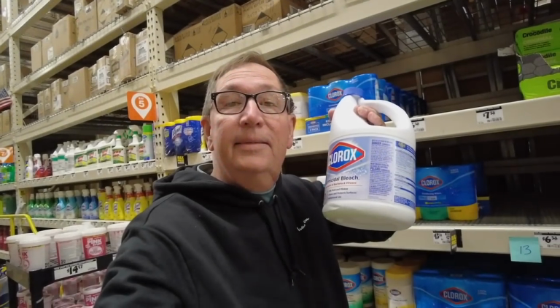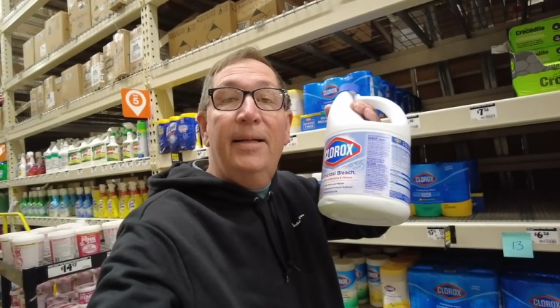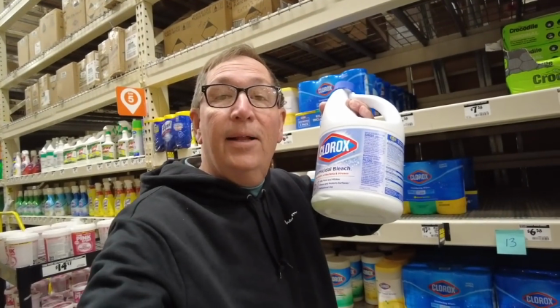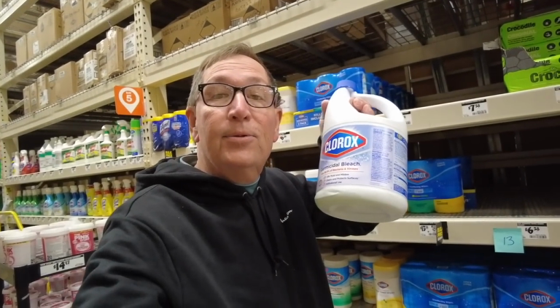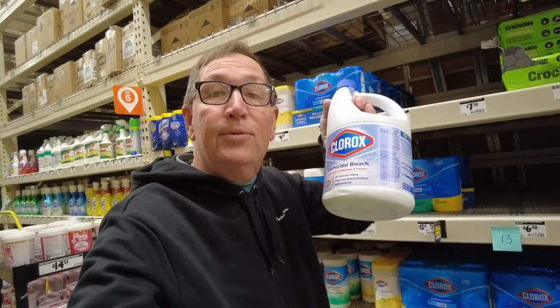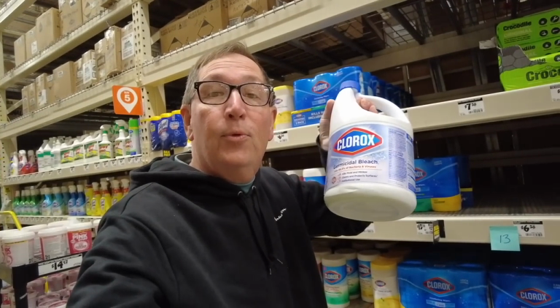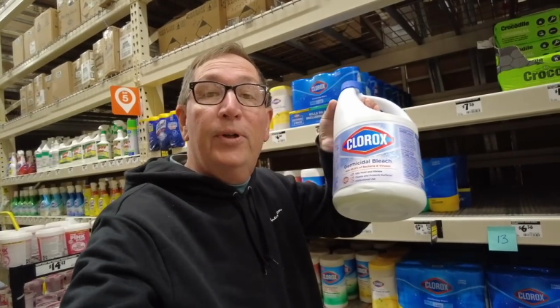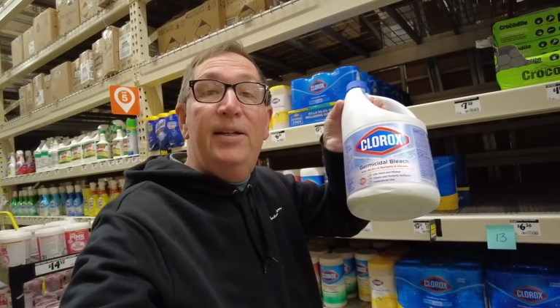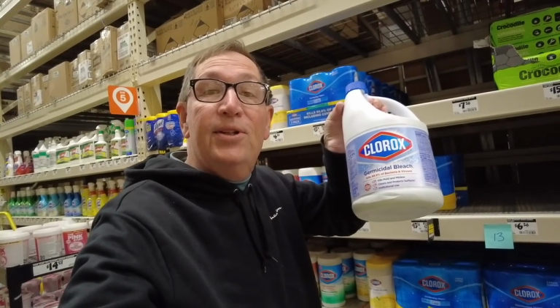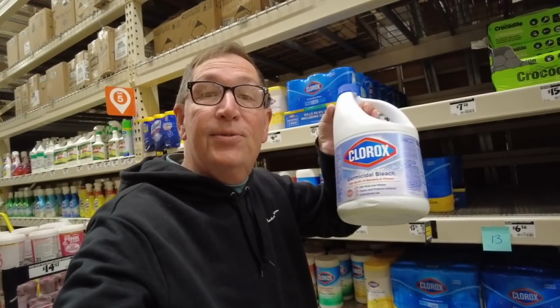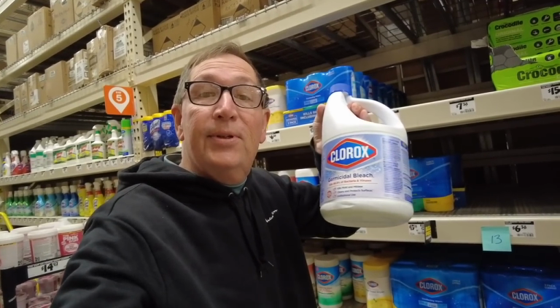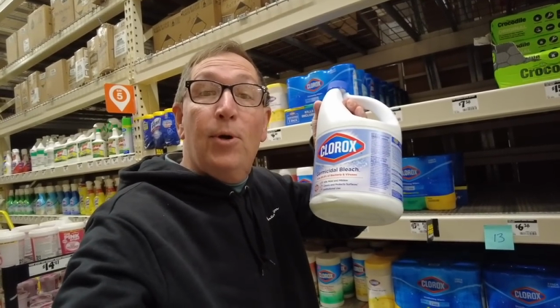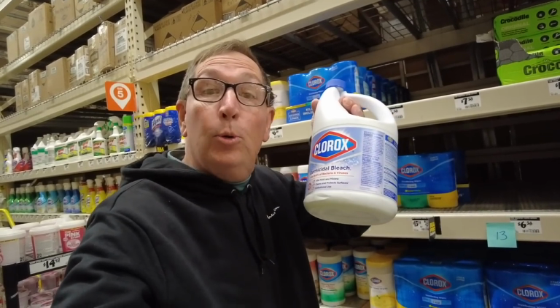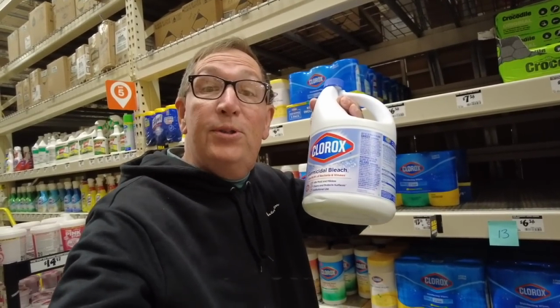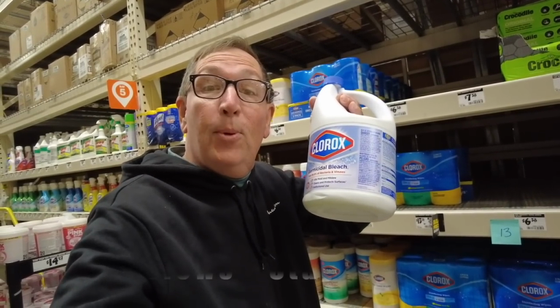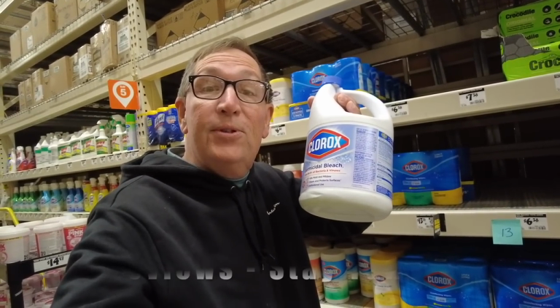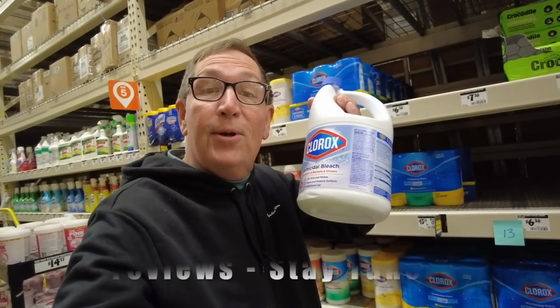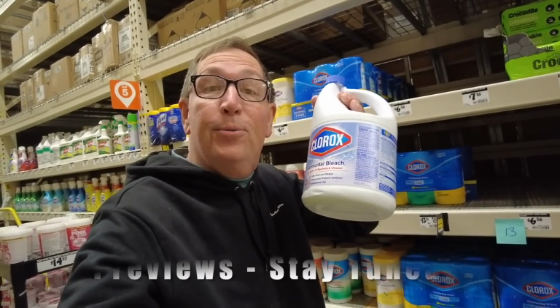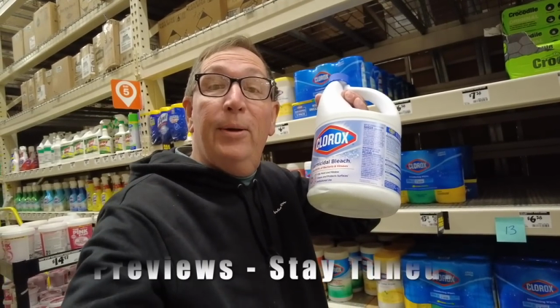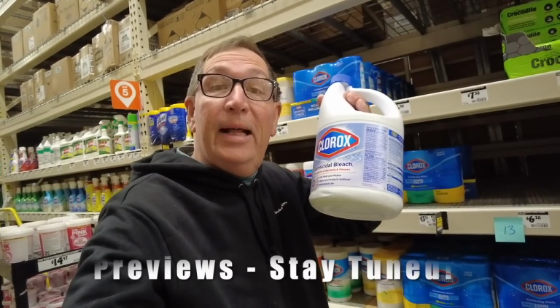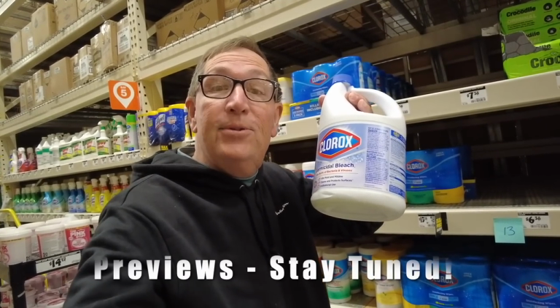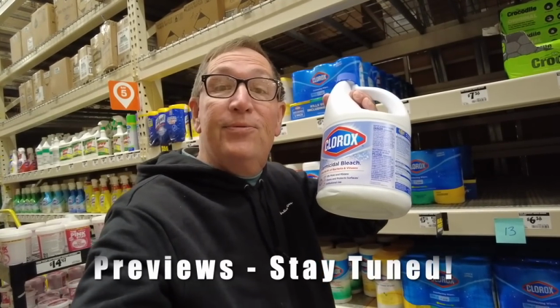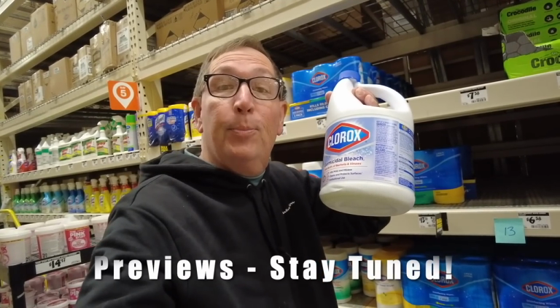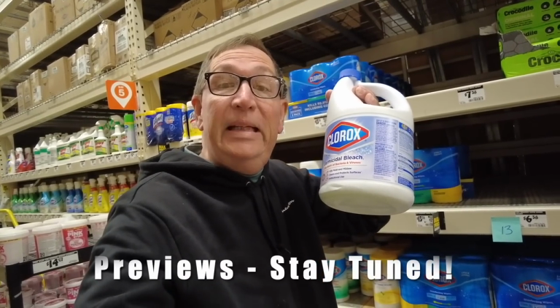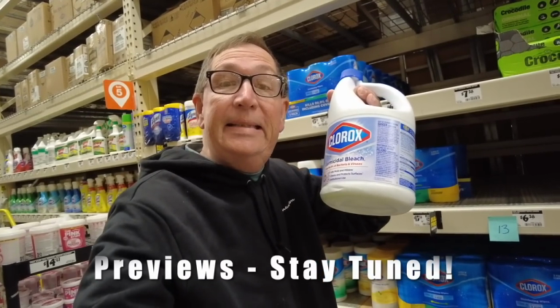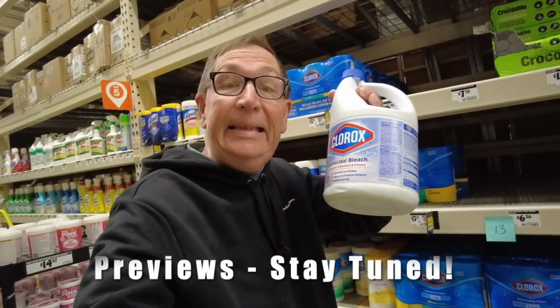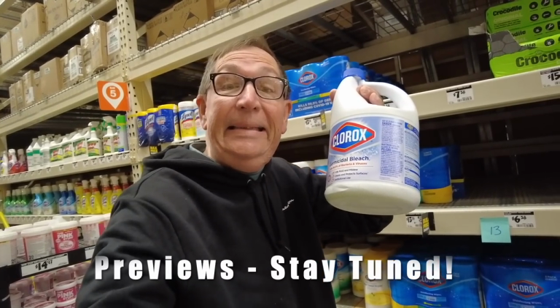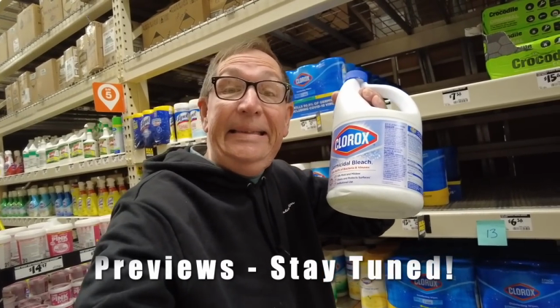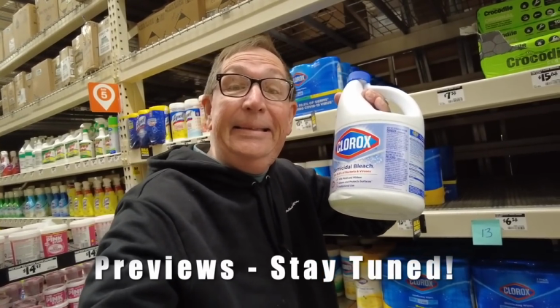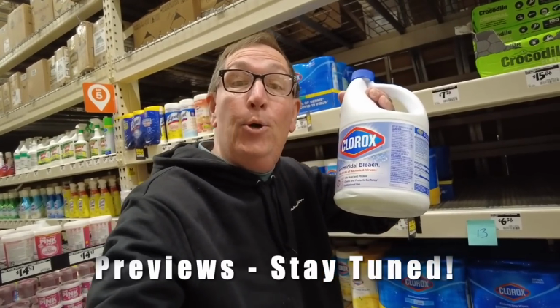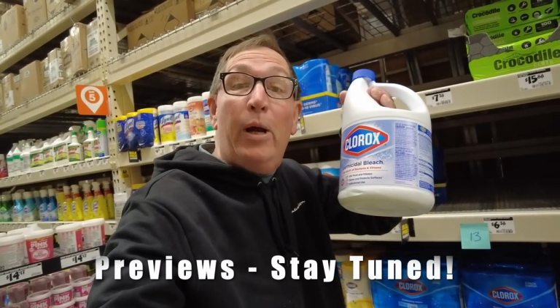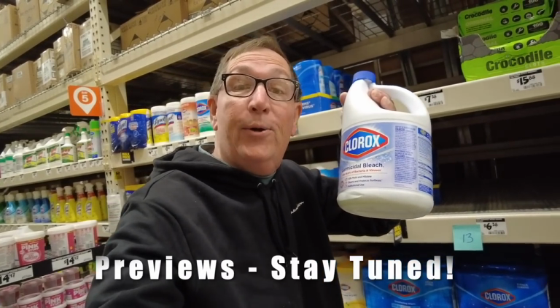Nine dollars and 48 cents for this — holy smolies — 121 ounces of bleach. New record.